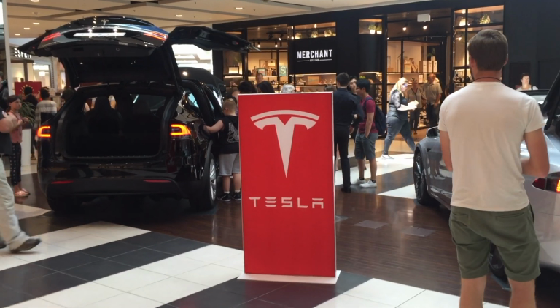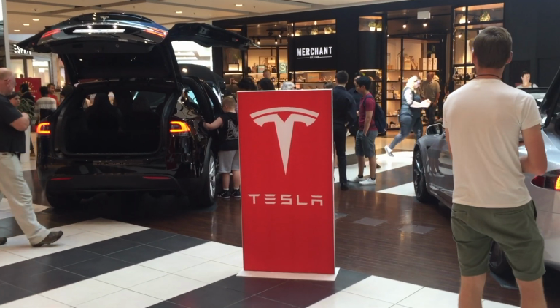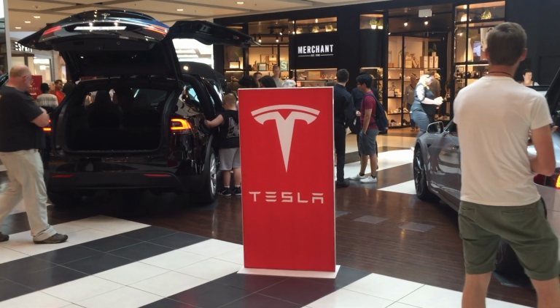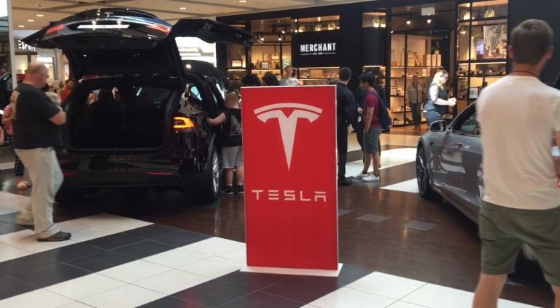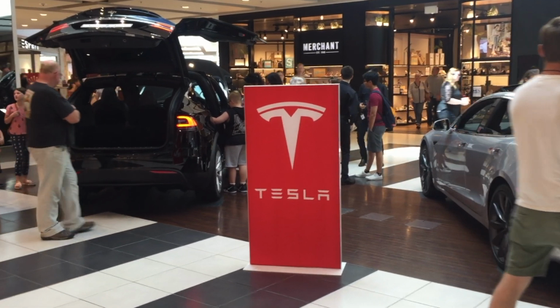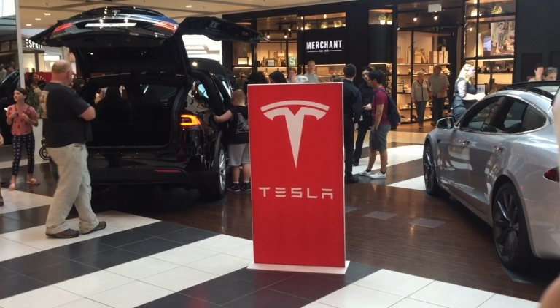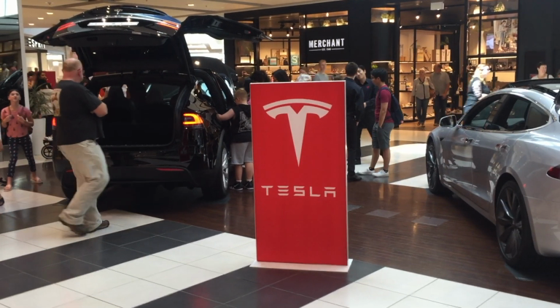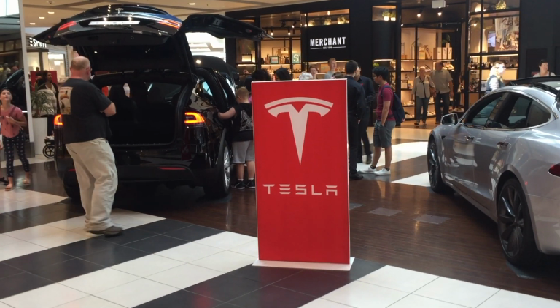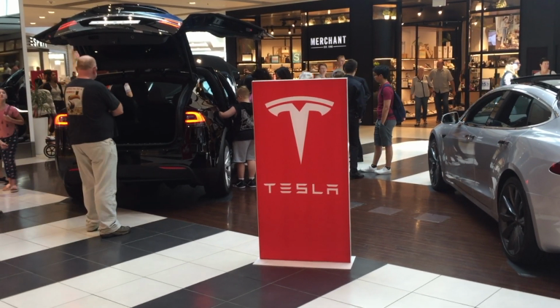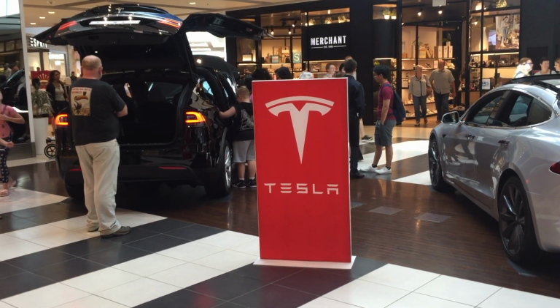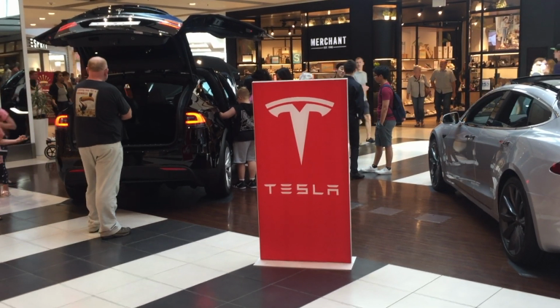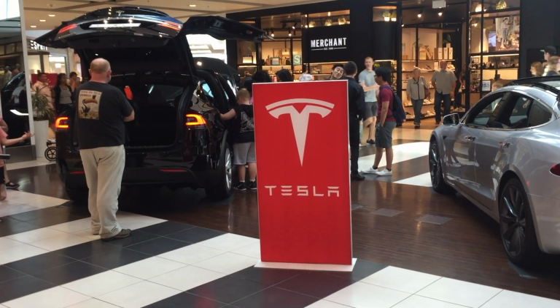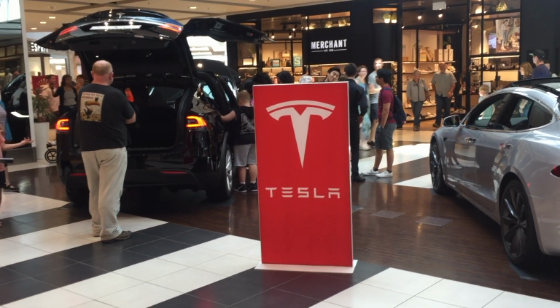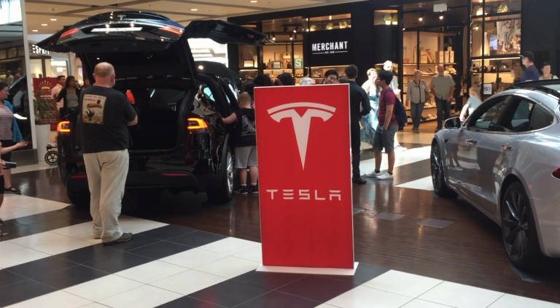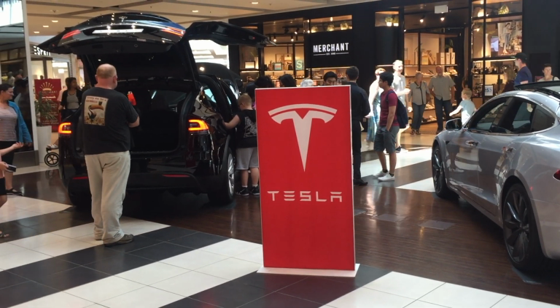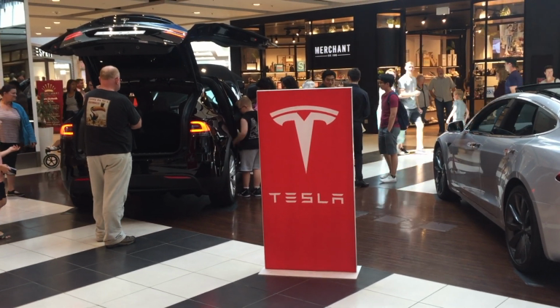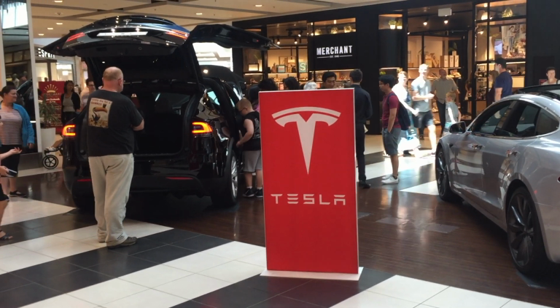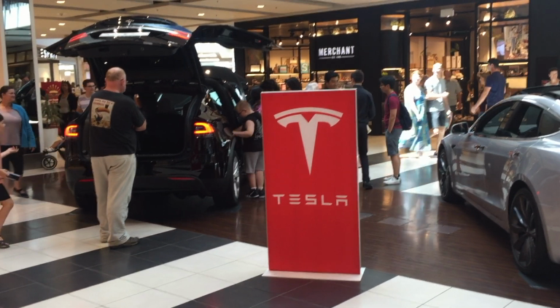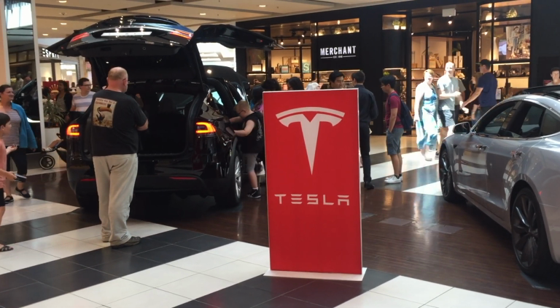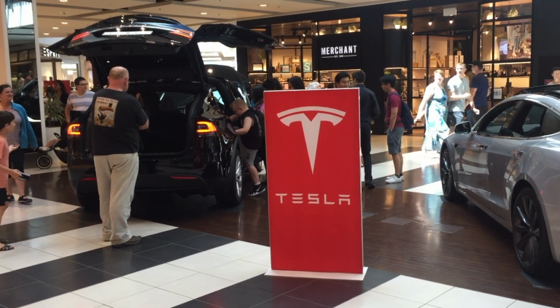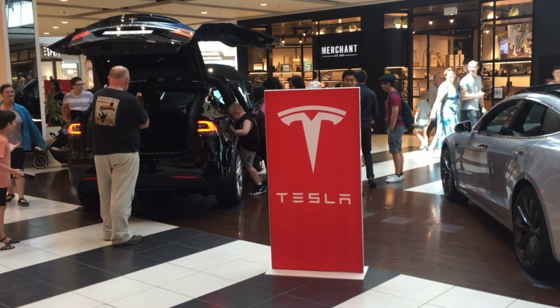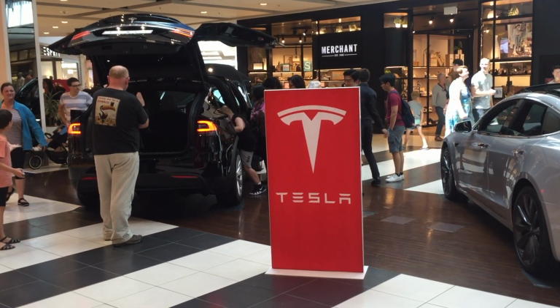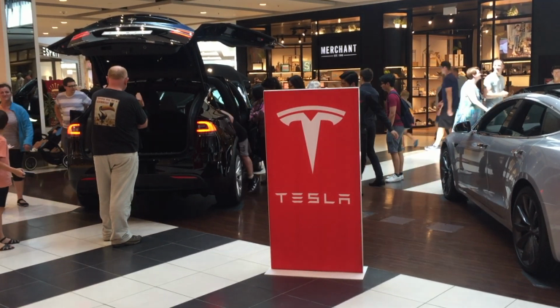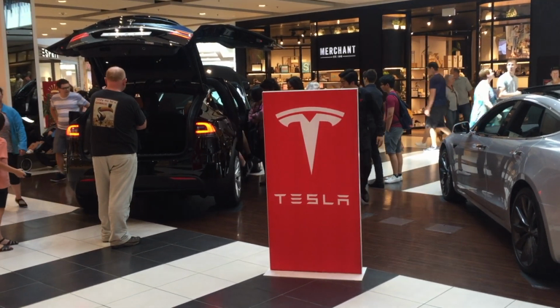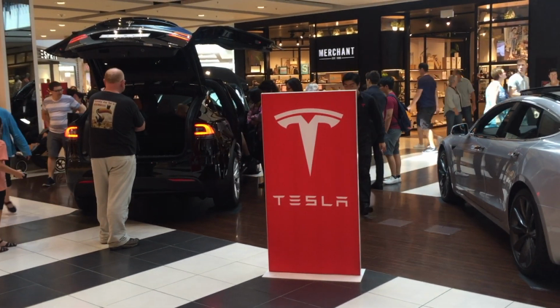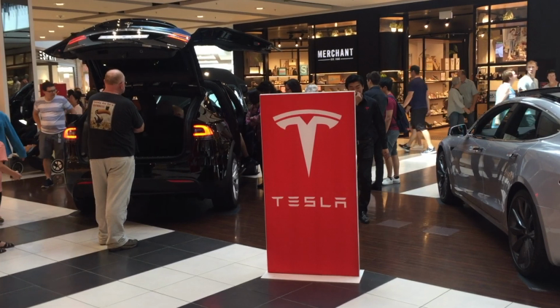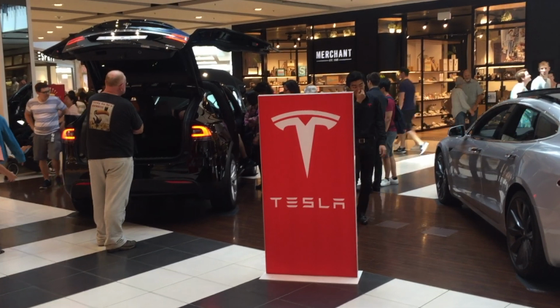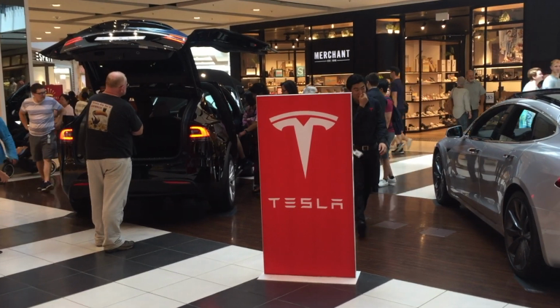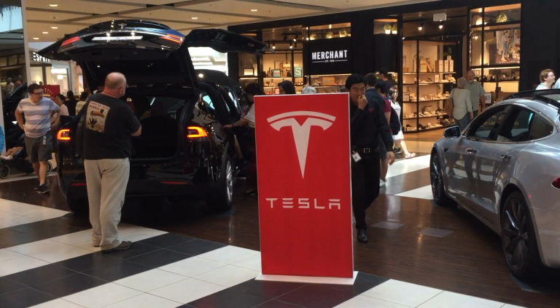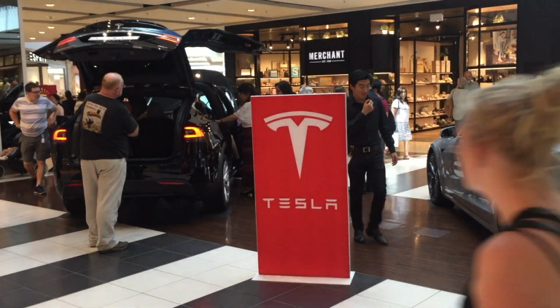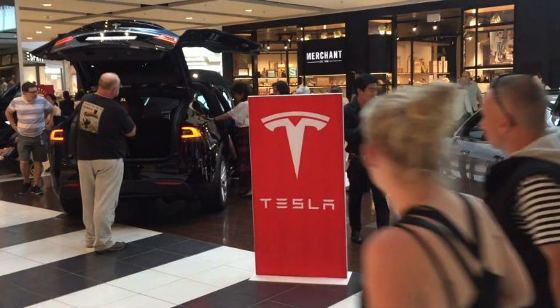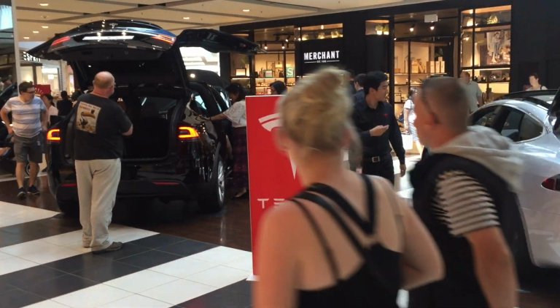The only Tesla shop at the moment is in Auckland, which is 500 kilometres away.